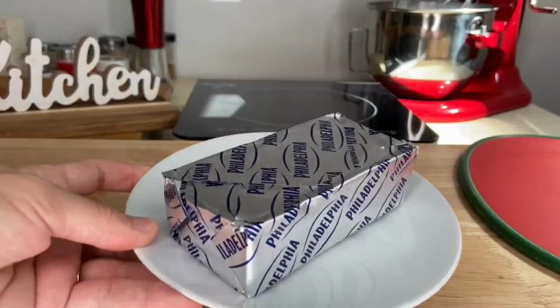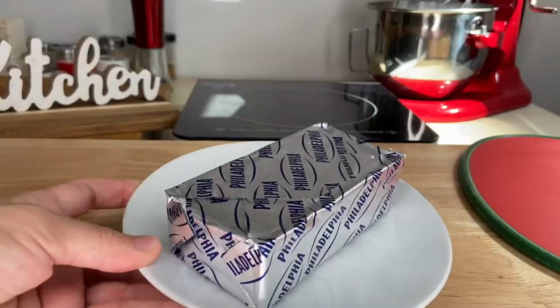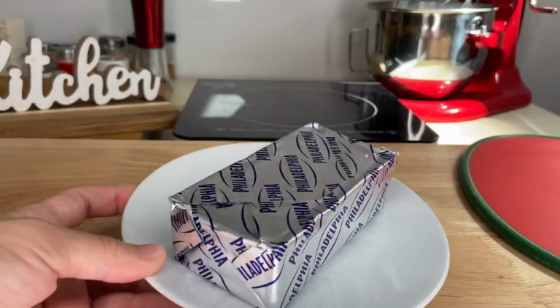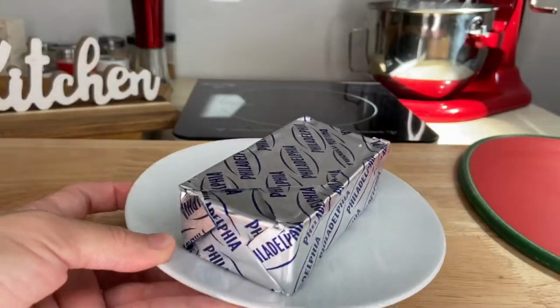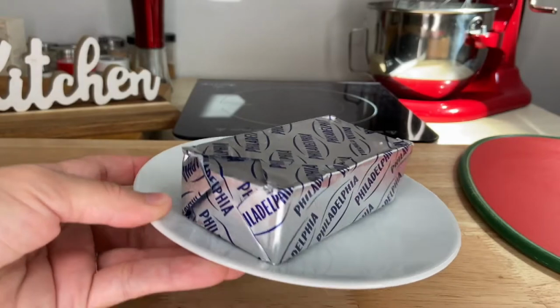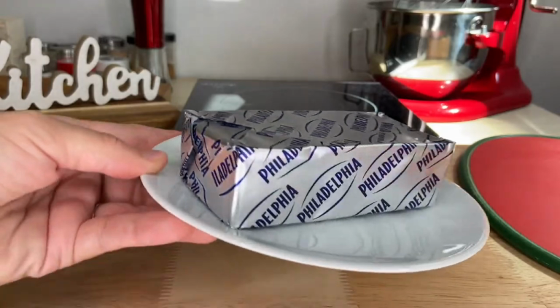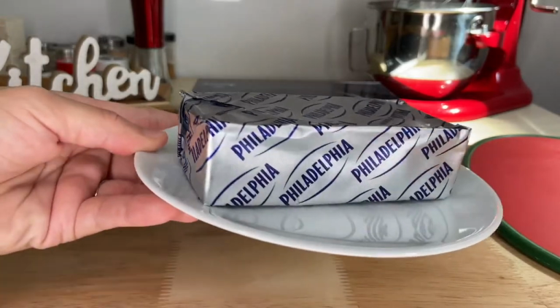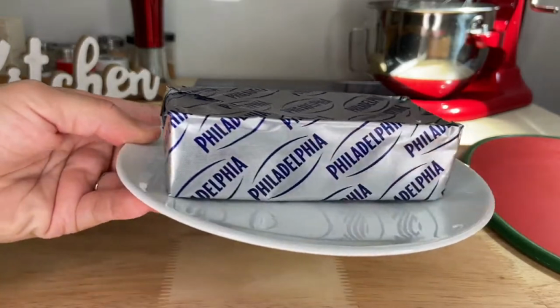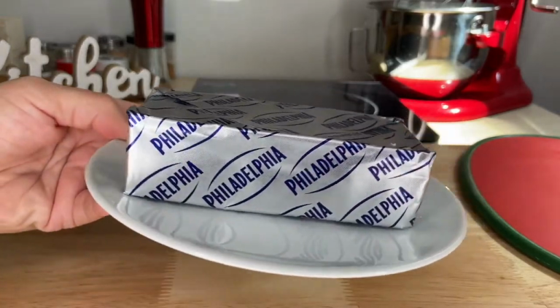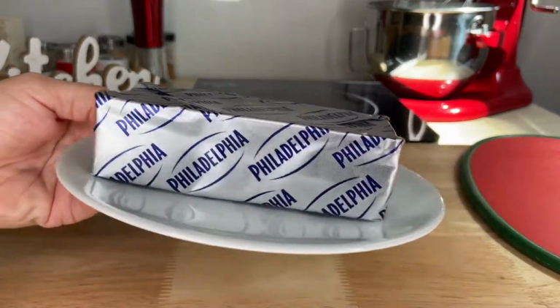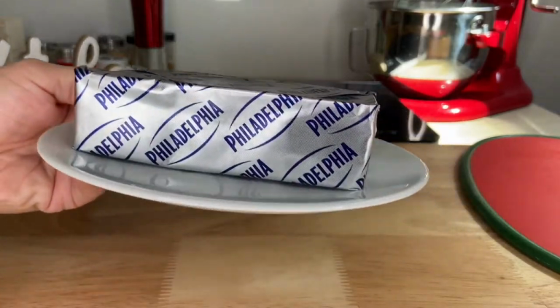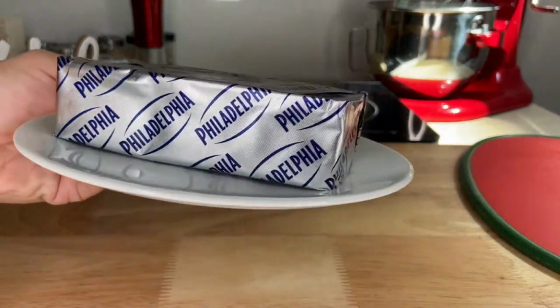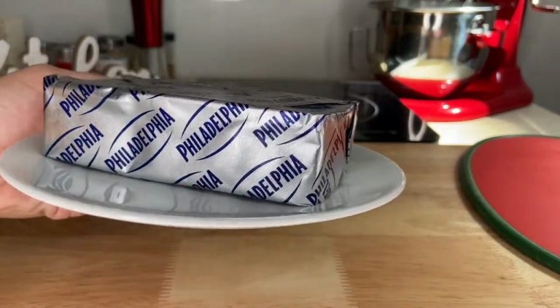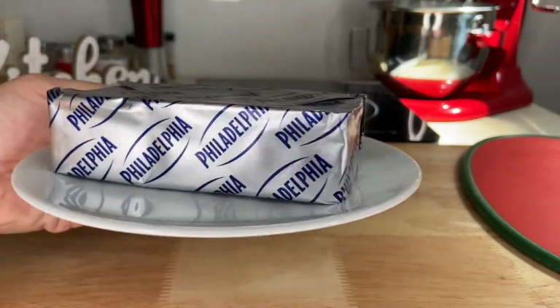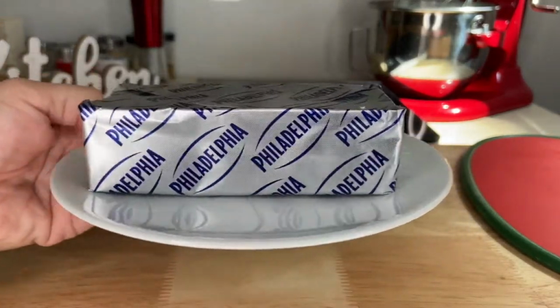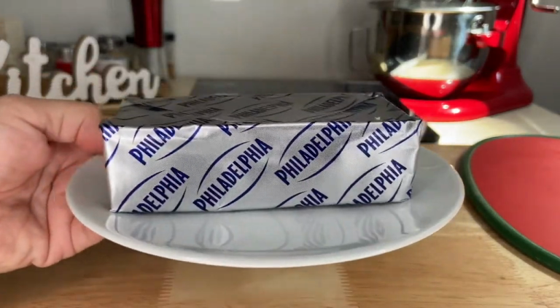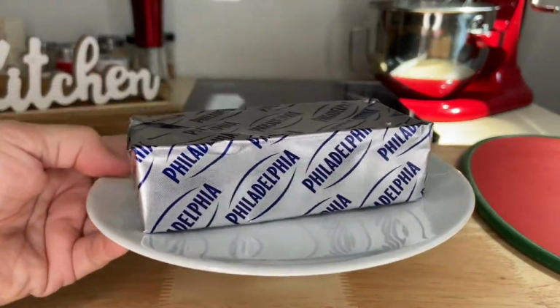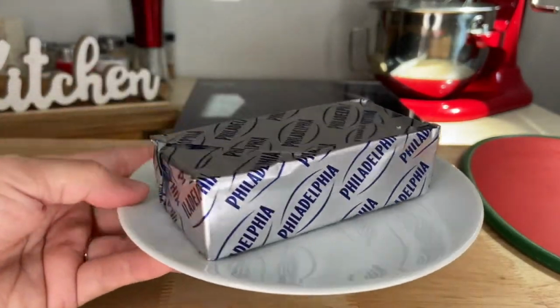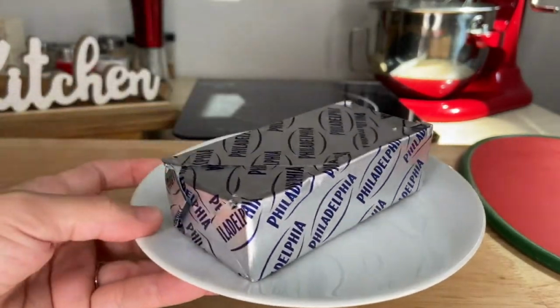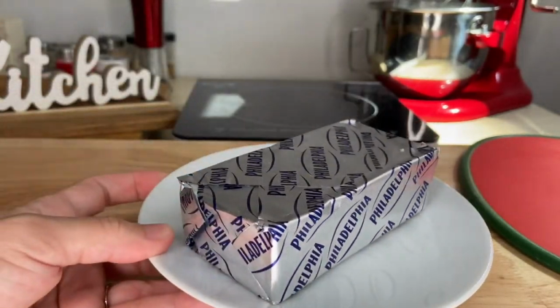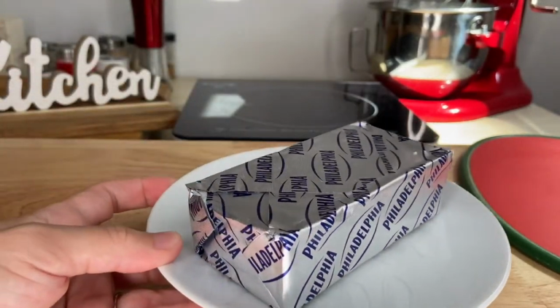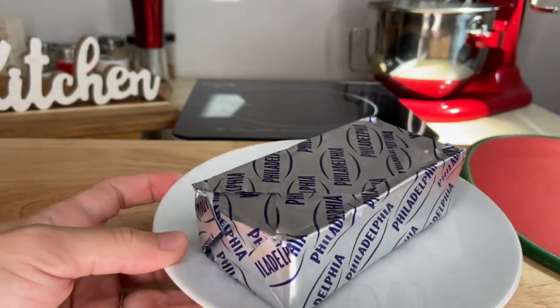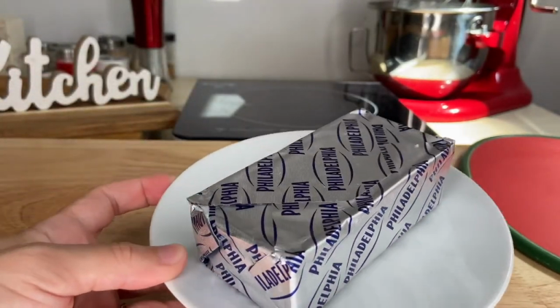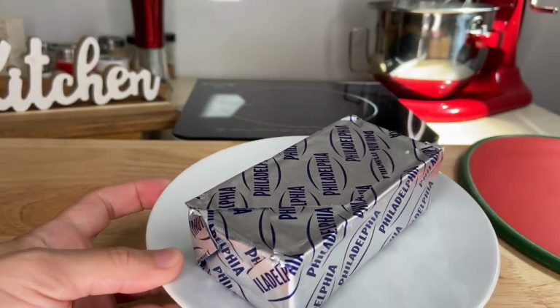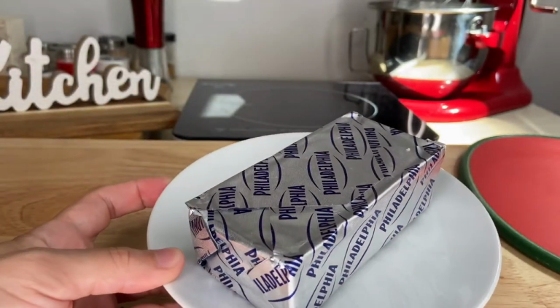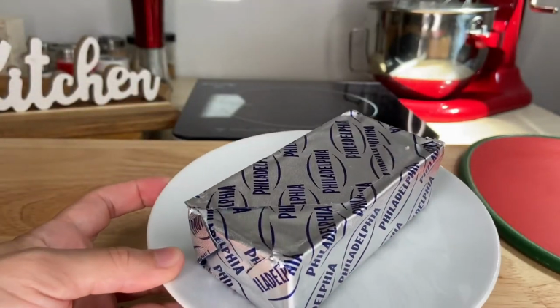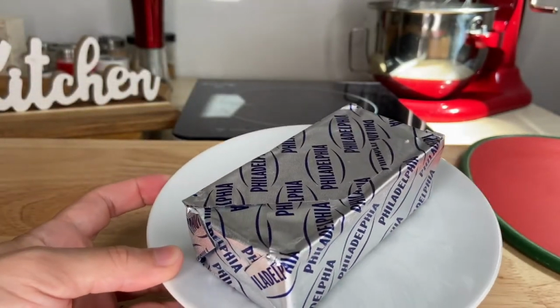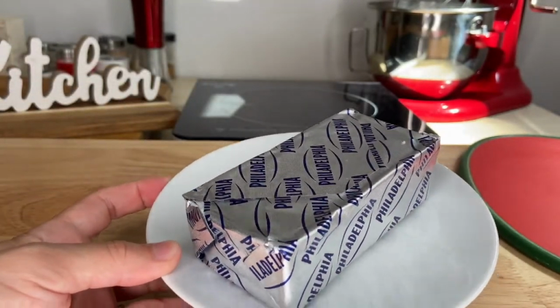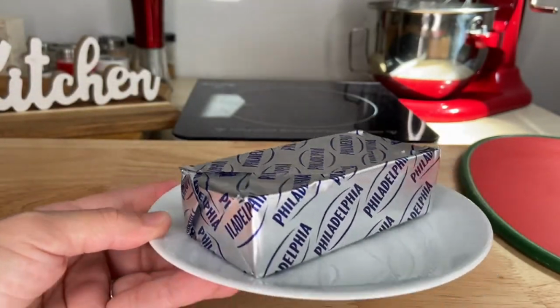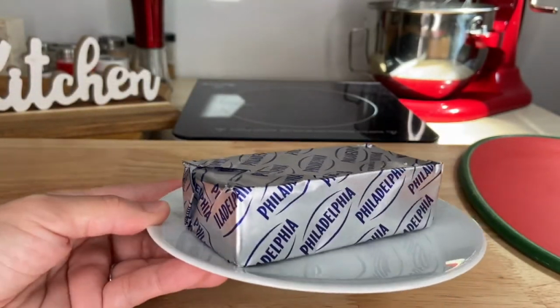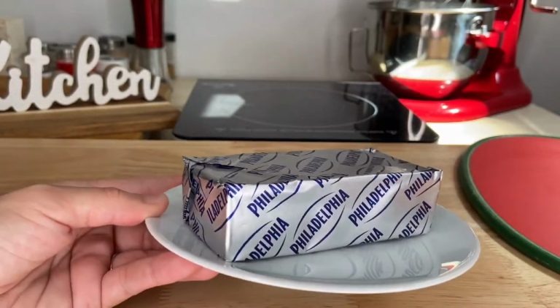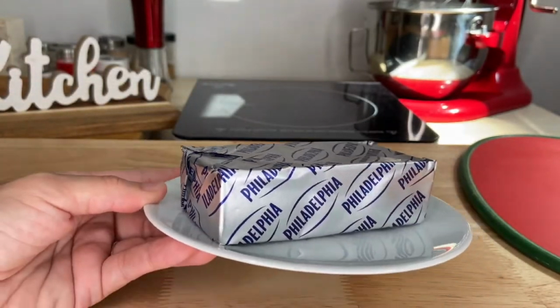Before starting, make sure your cream cheese has been out of the fridge for around 2 hours to make it soft.